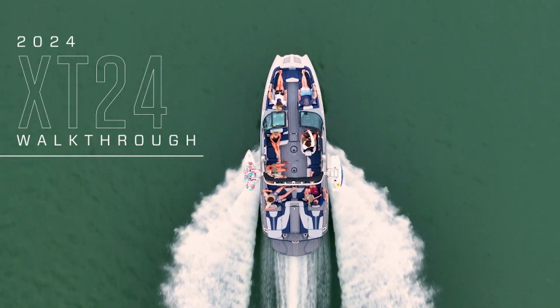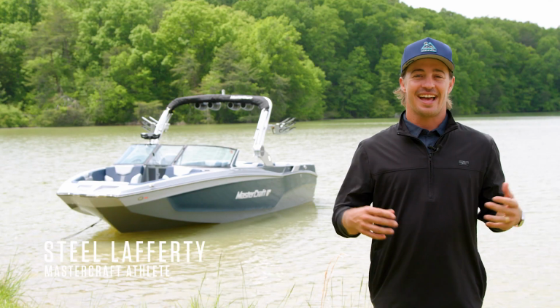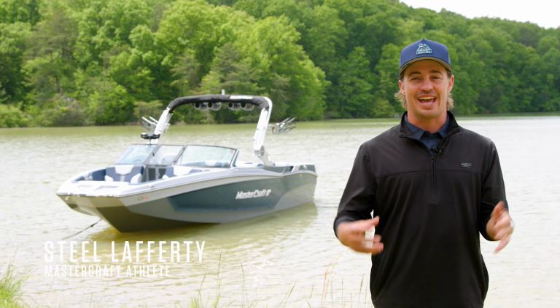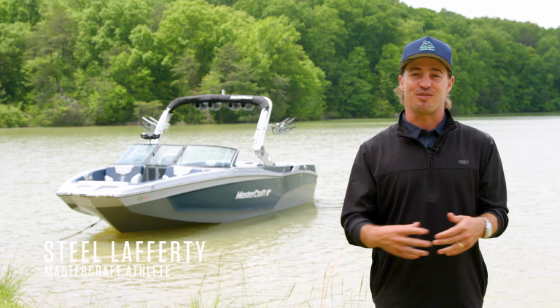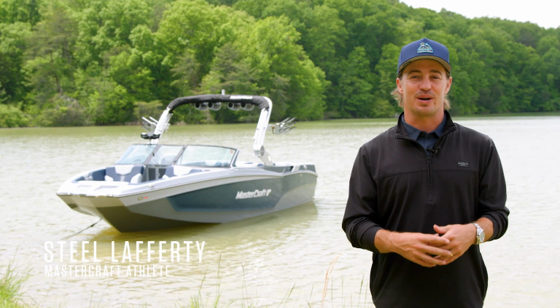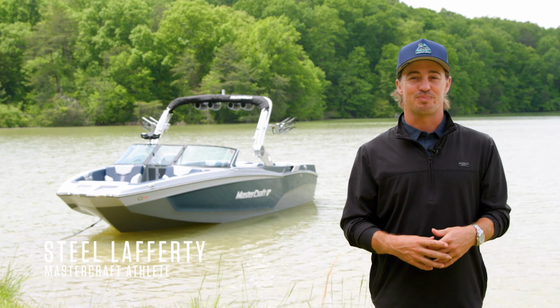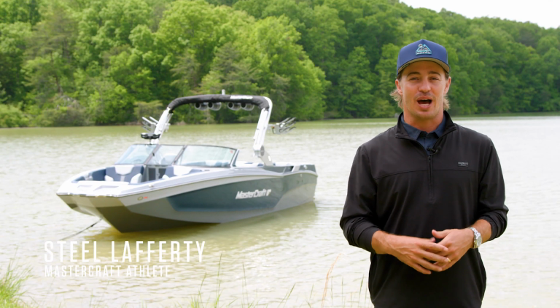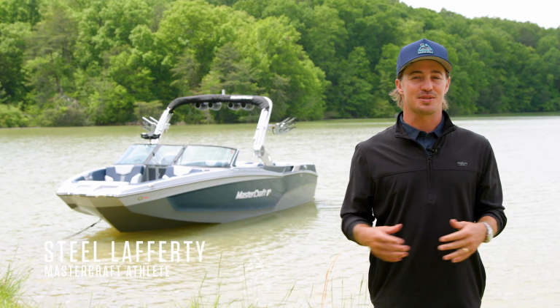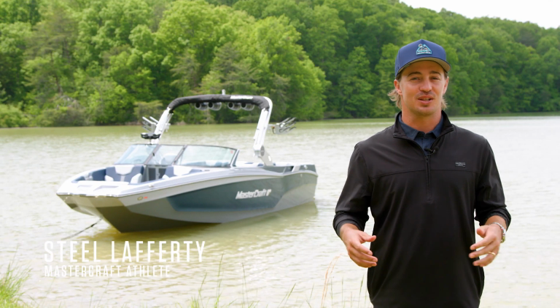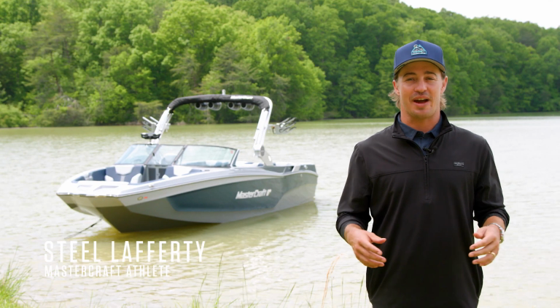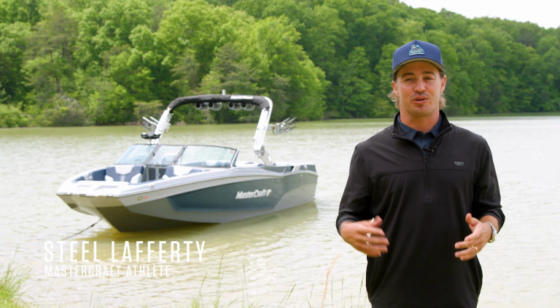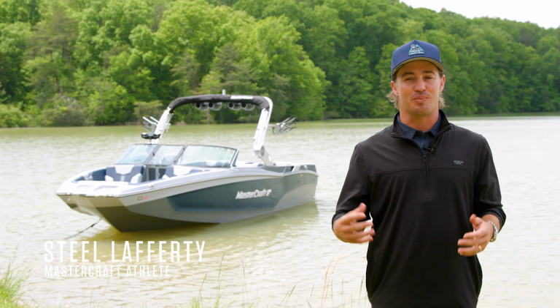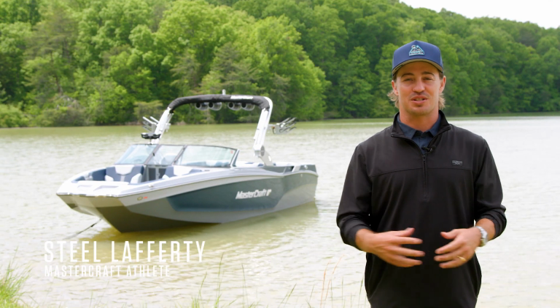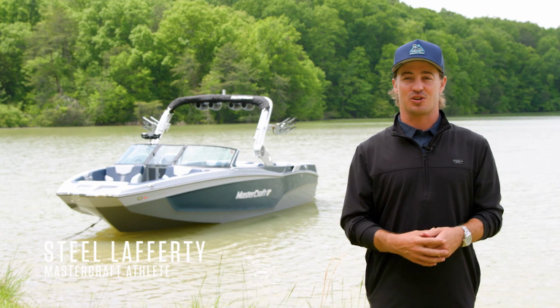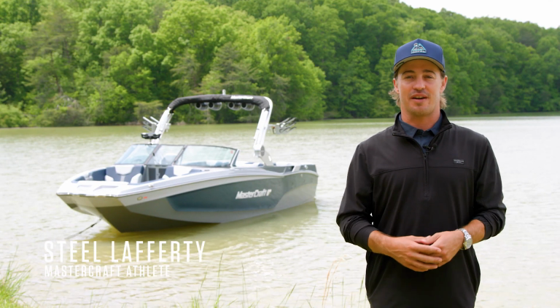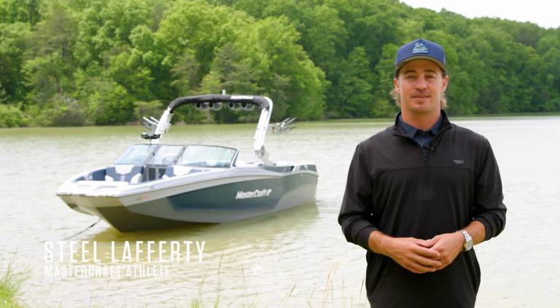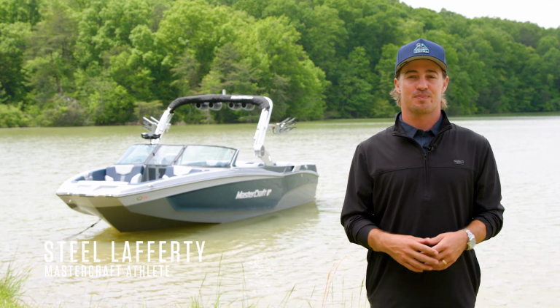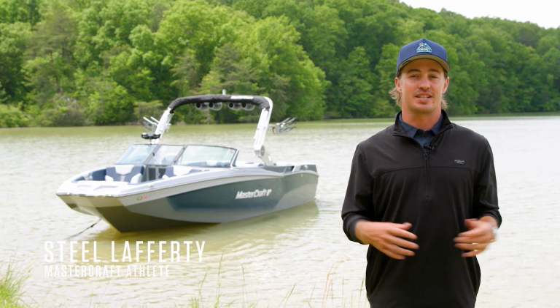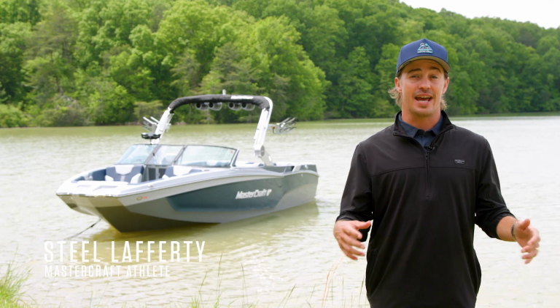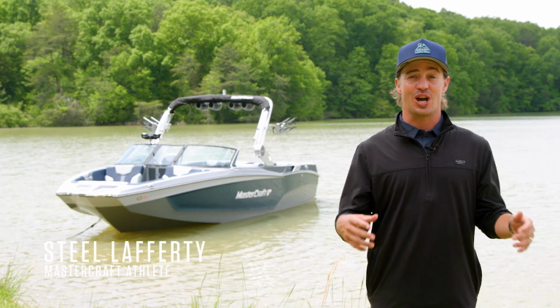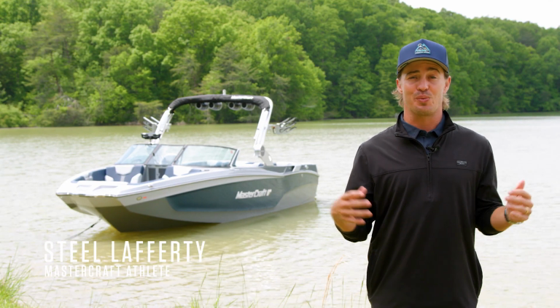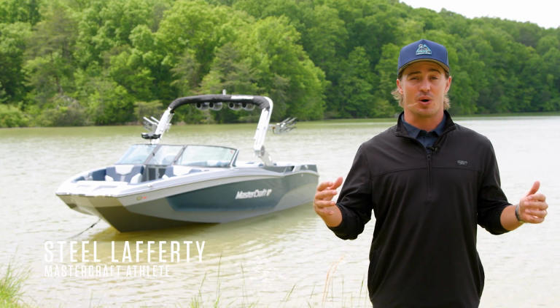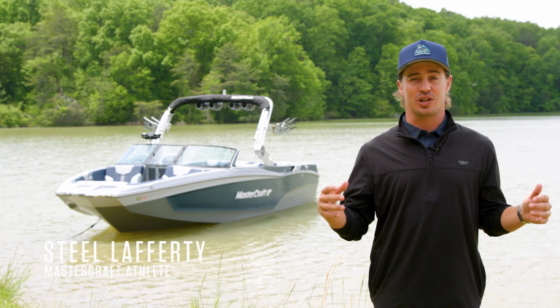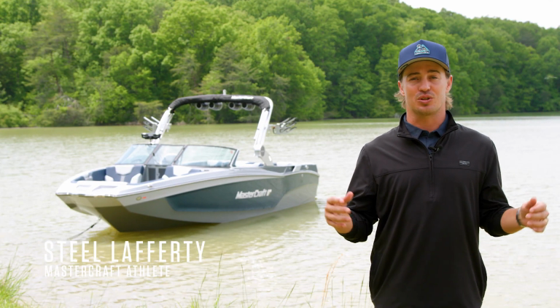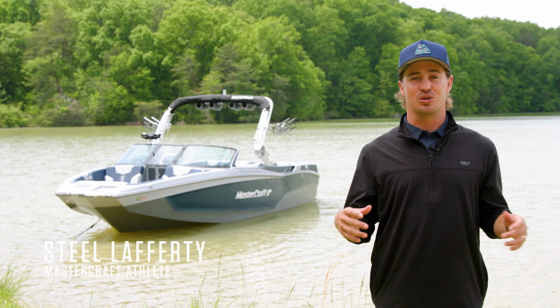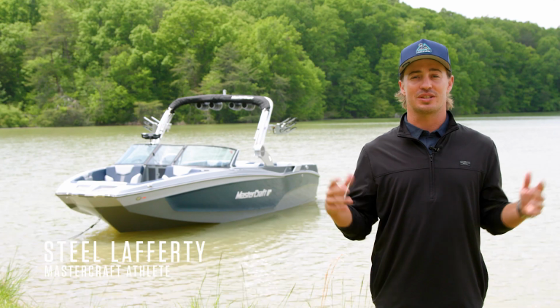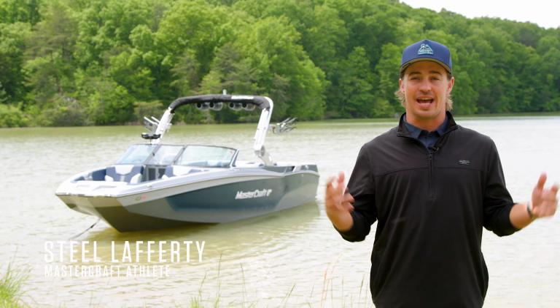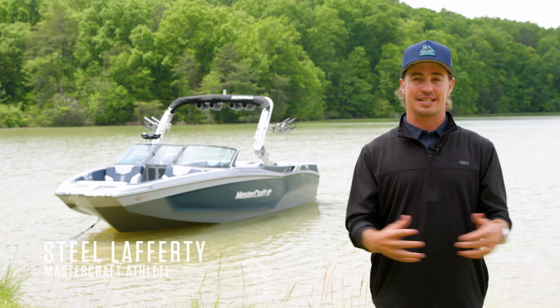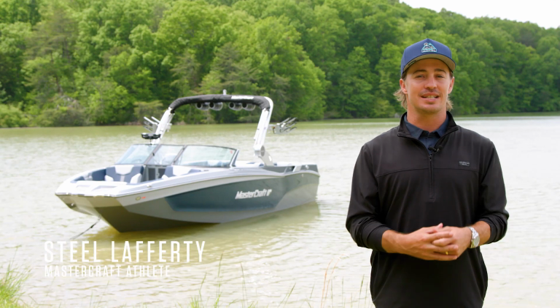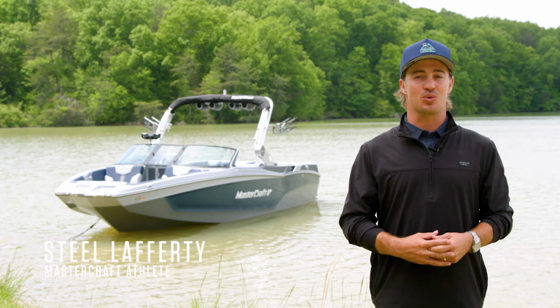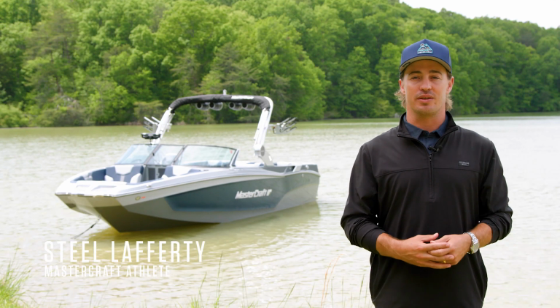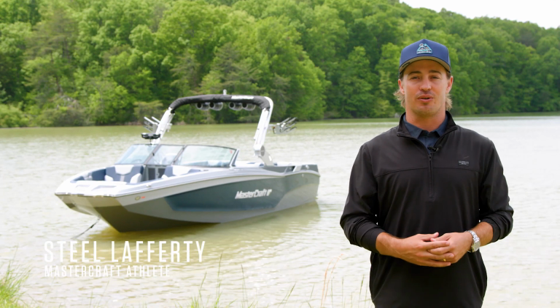Hey everyone, I'm Steele Lafferty with Mastercraft. Today I'll be walking you through the X-T24.